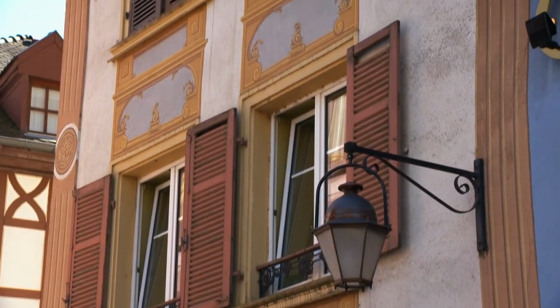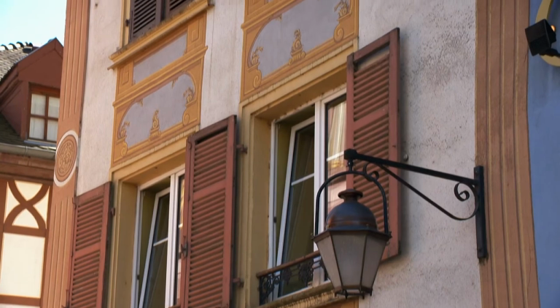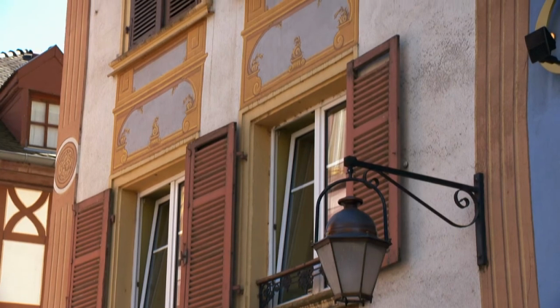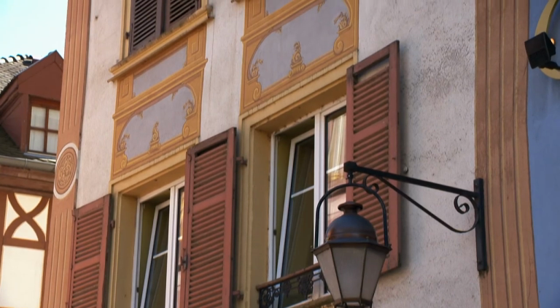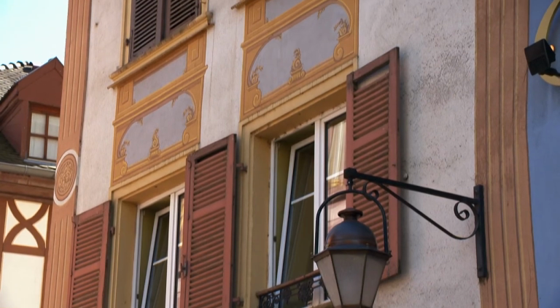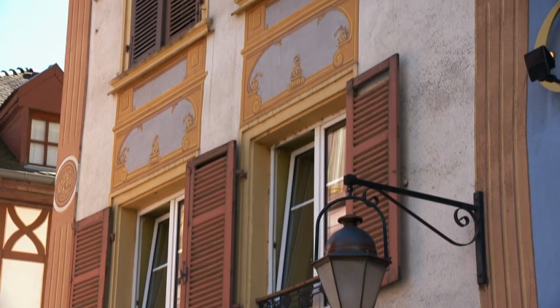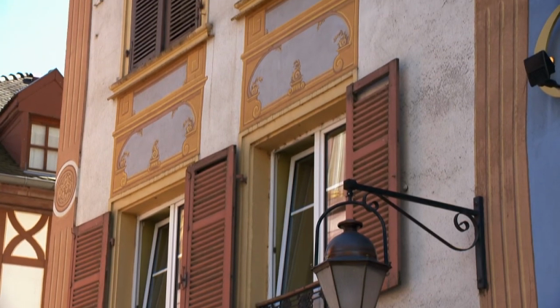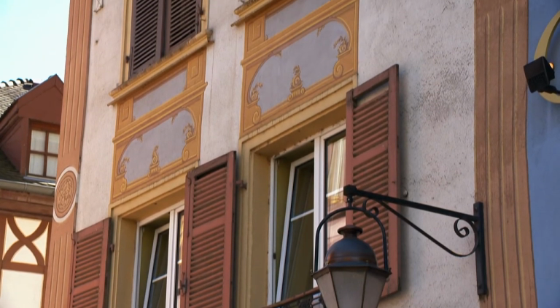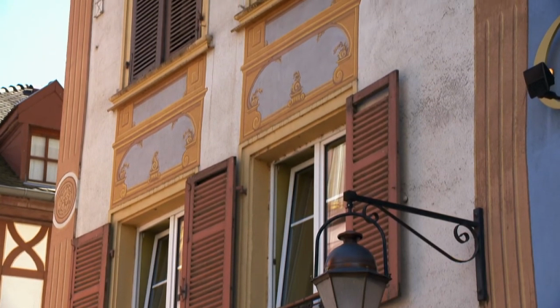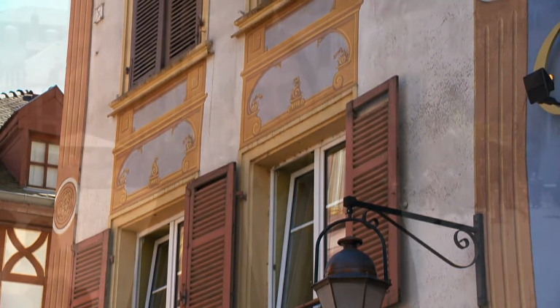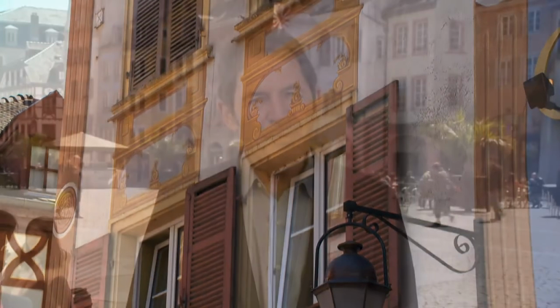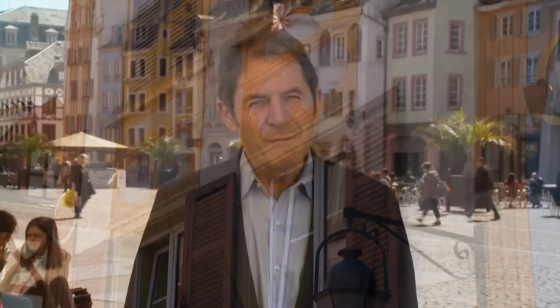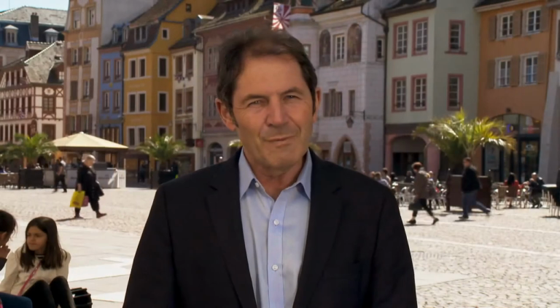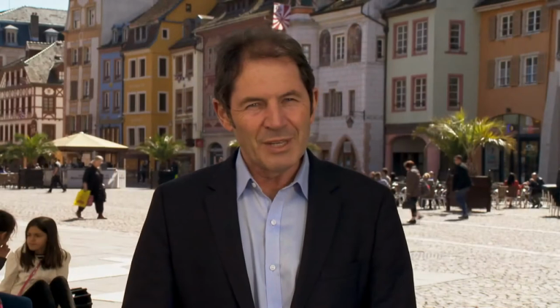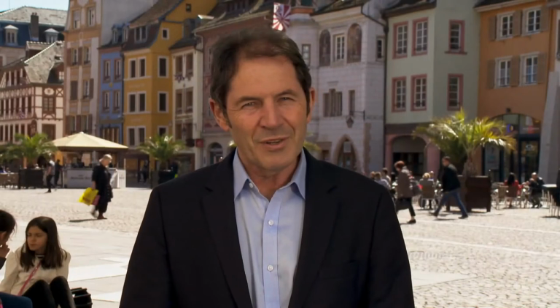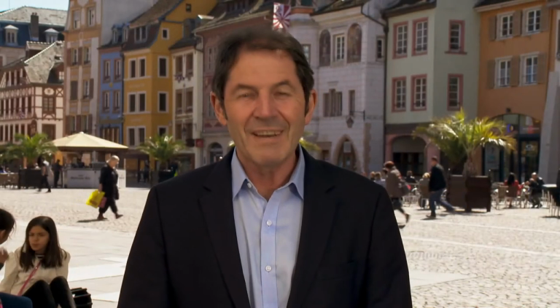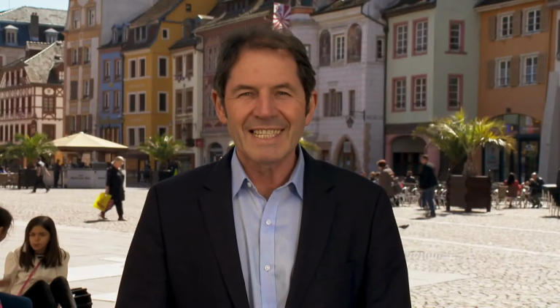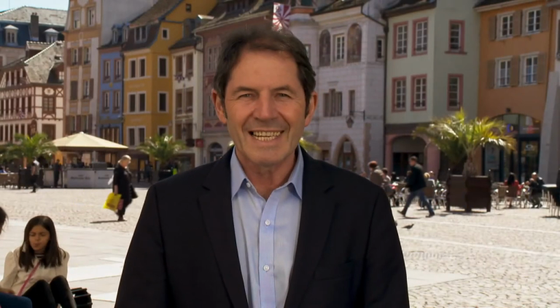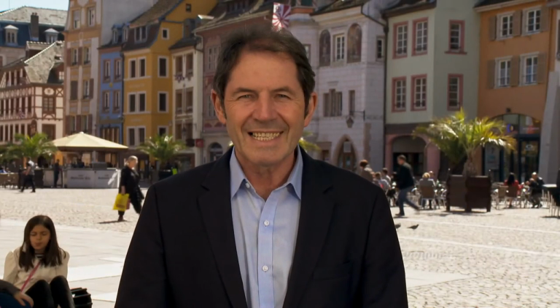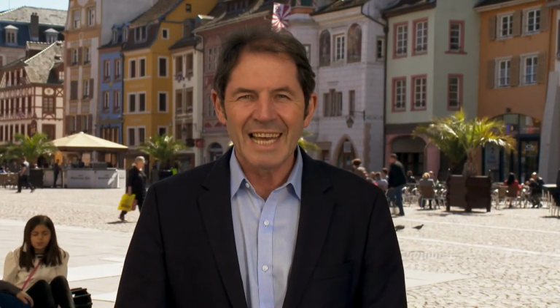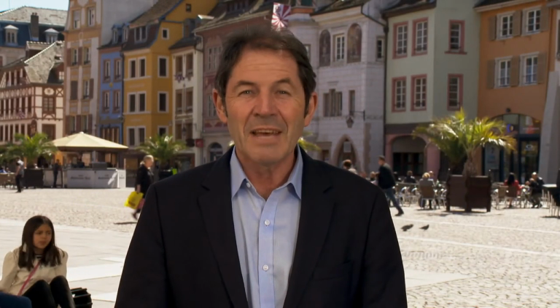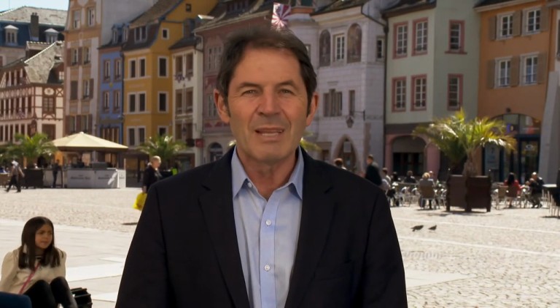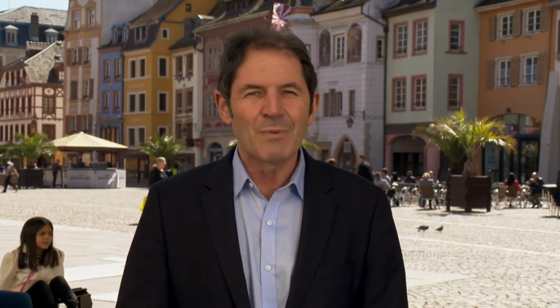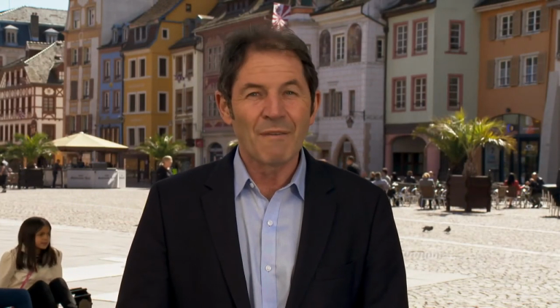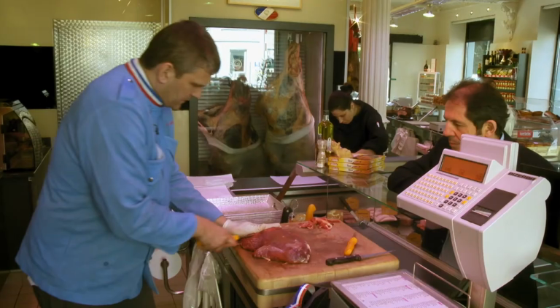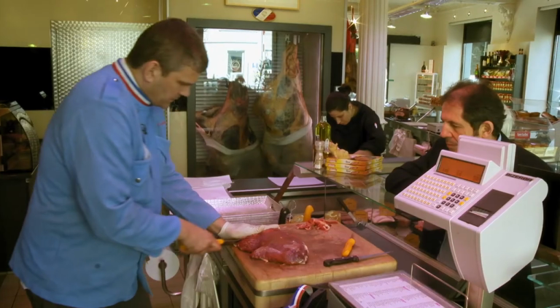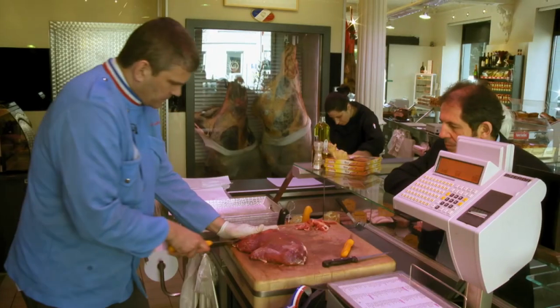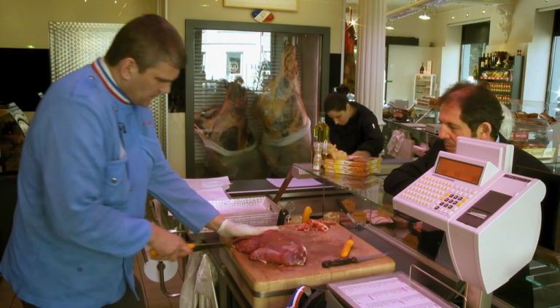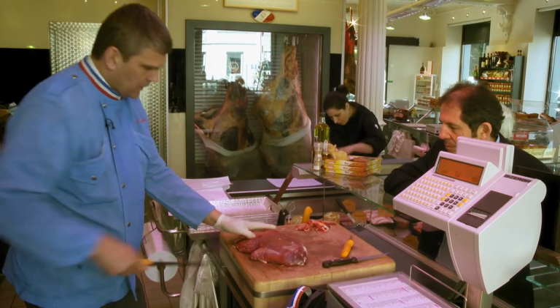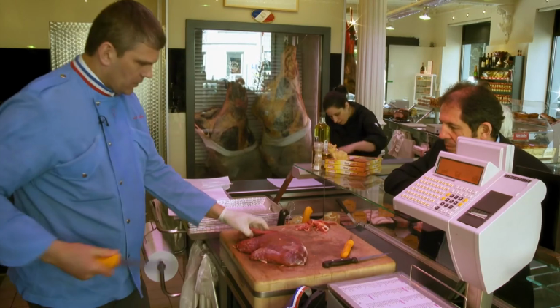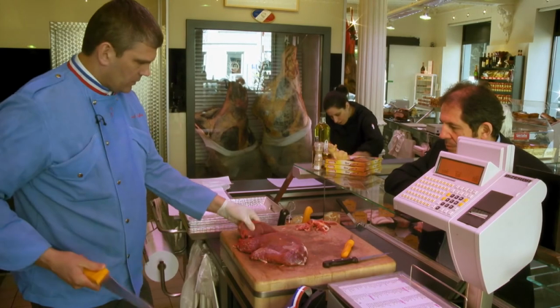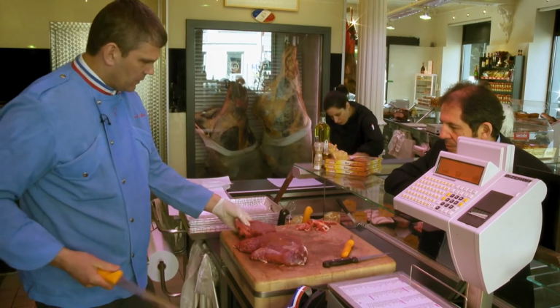Tomorrow we arrive in the very beautiful region of Alsace, where I meet one of the best butchers in France.